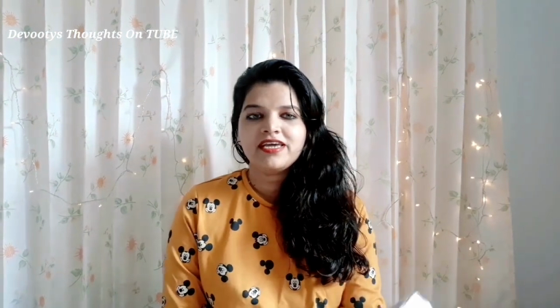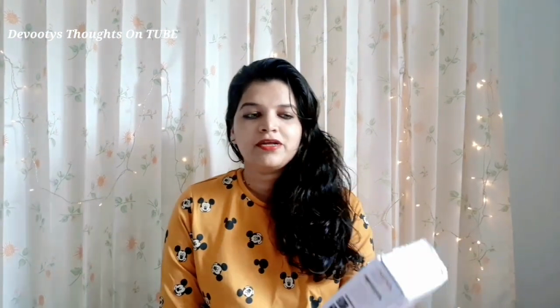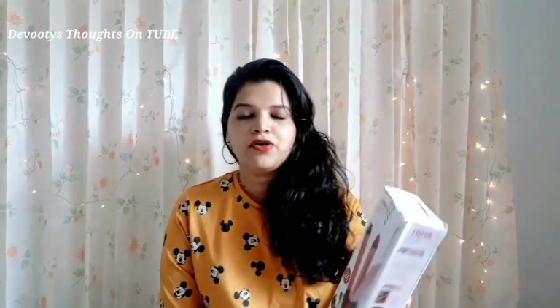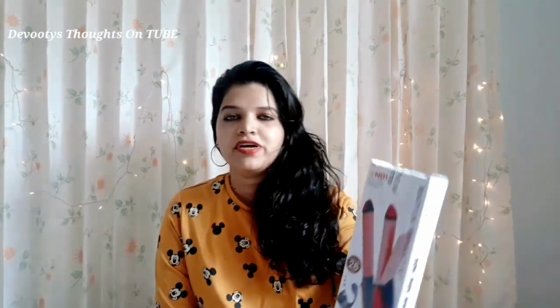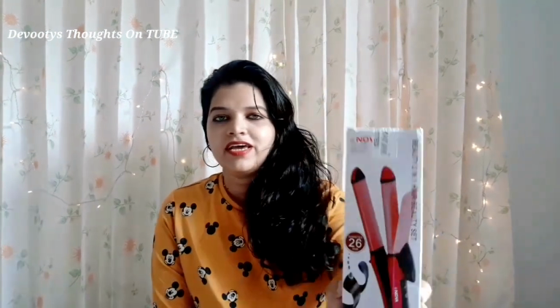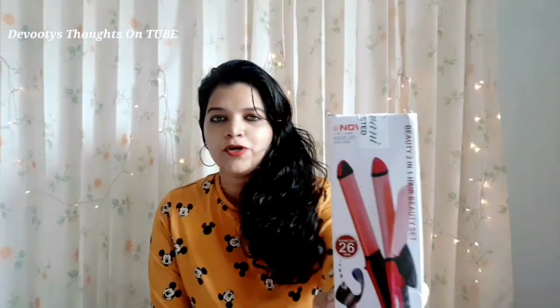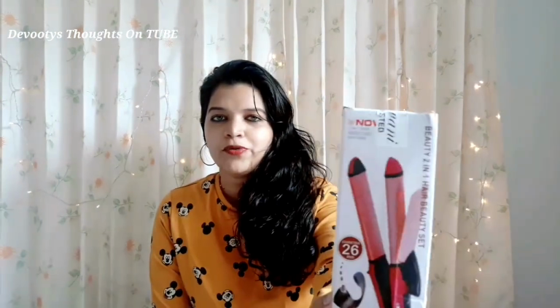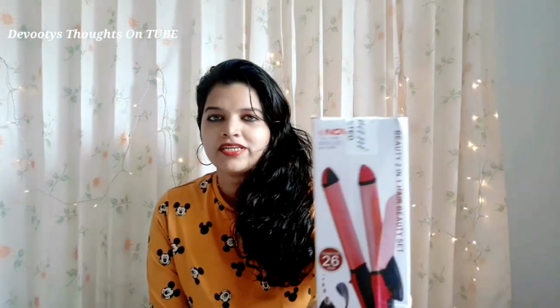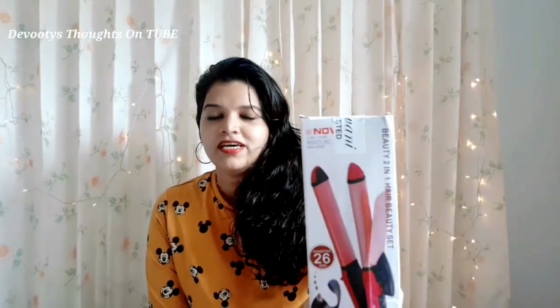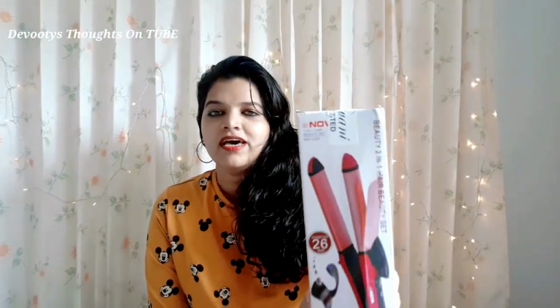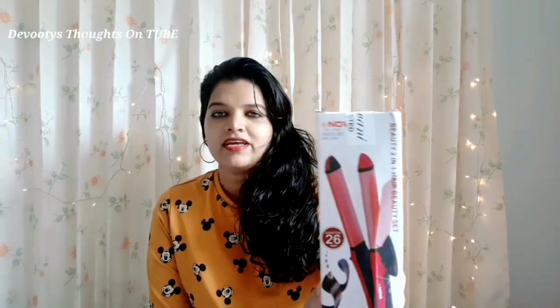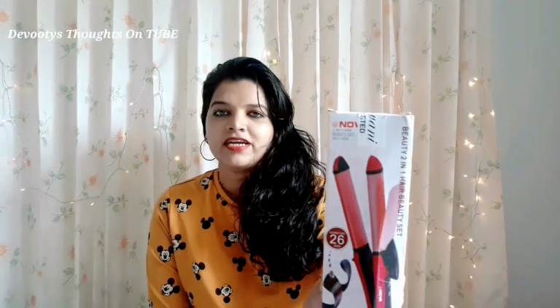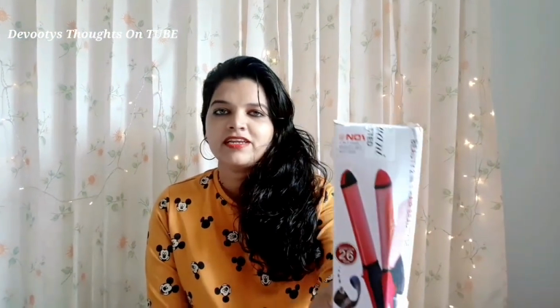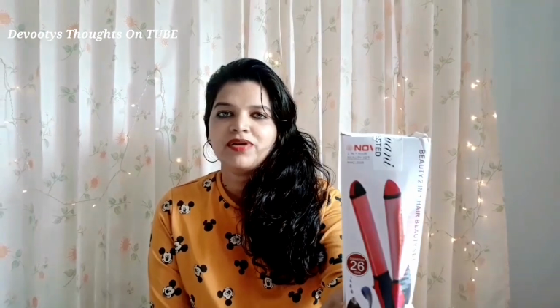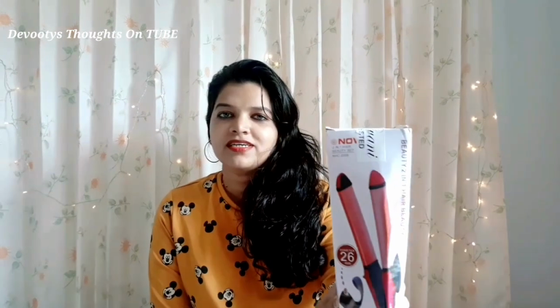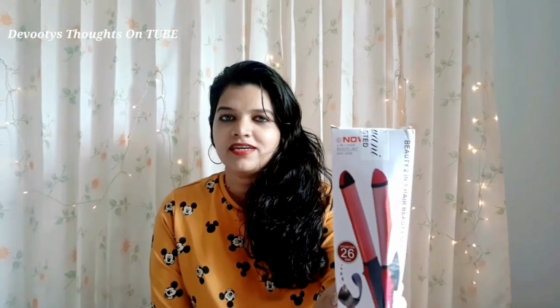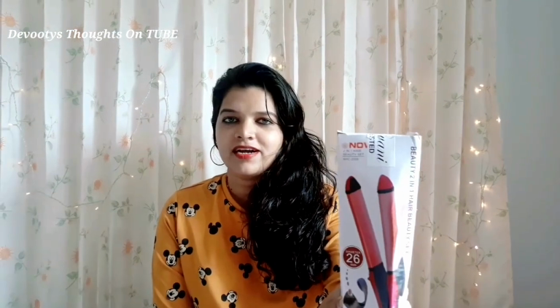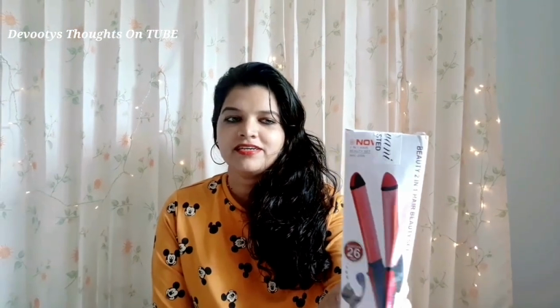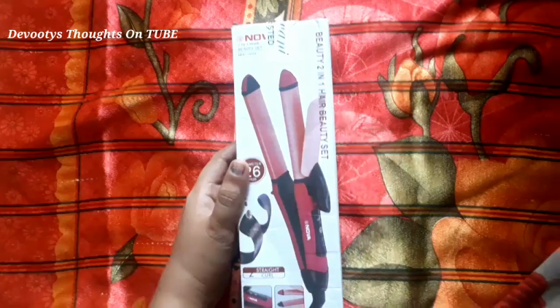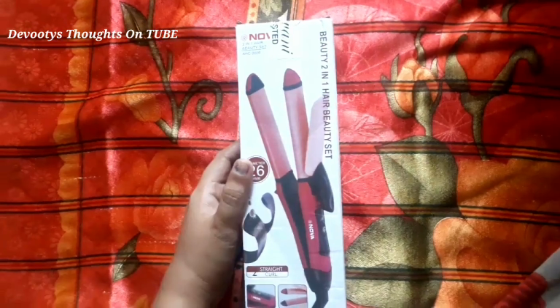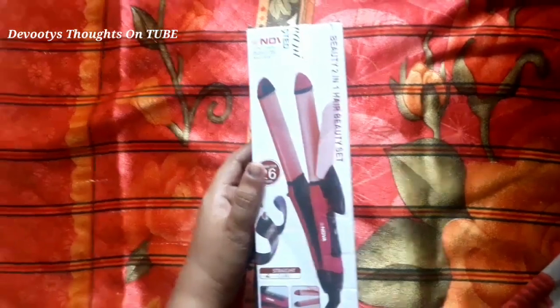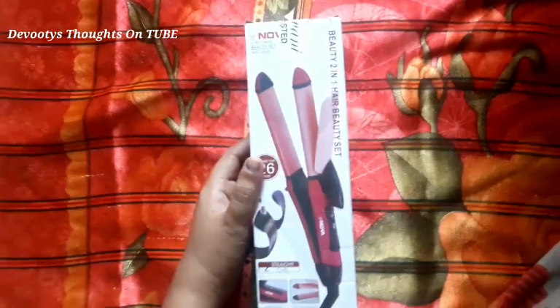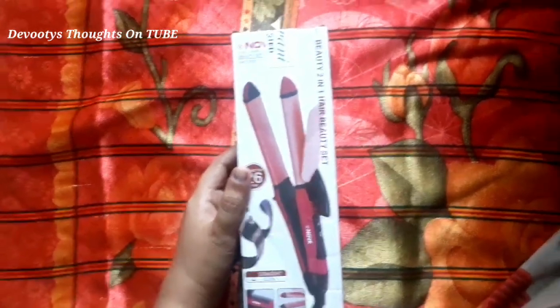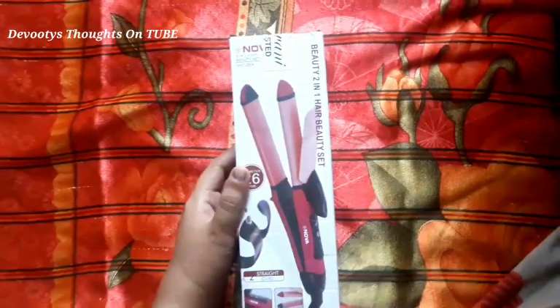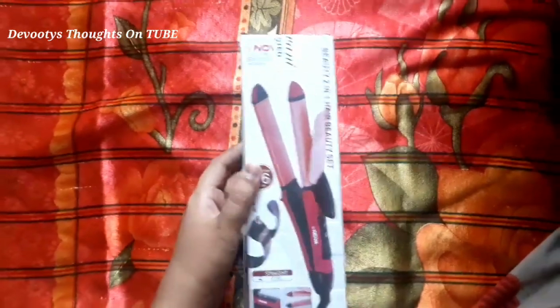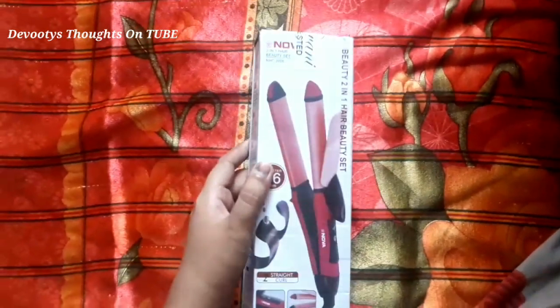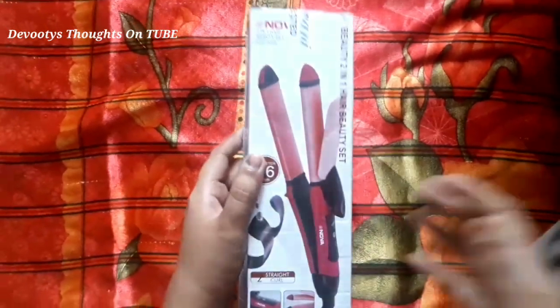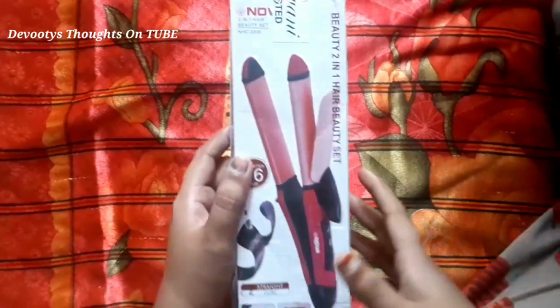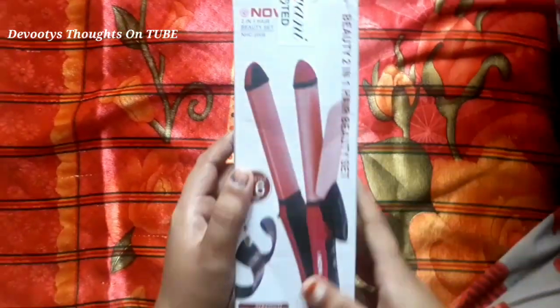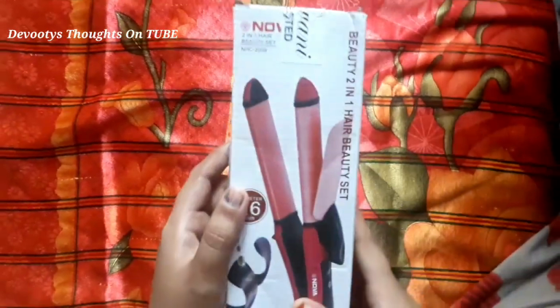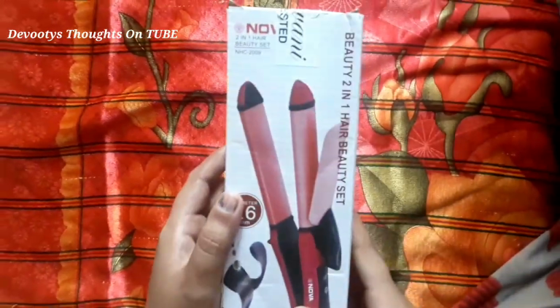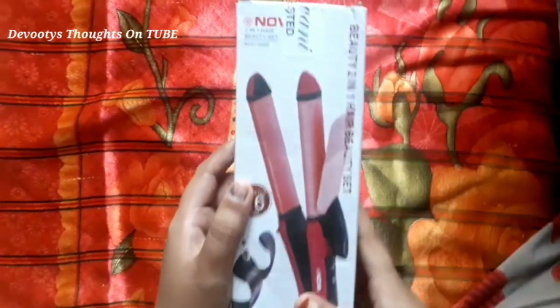This is Novay Day product, a hair straightener plus curler. This is a Novay Beauty 2-in-1 beauty set.